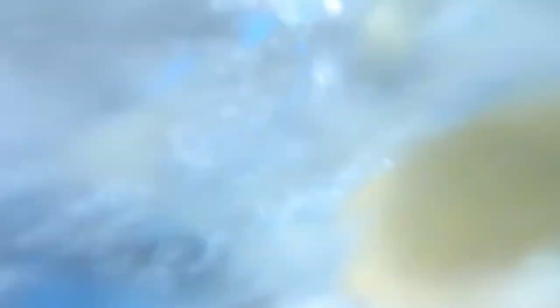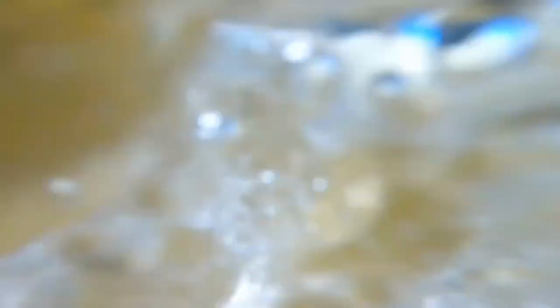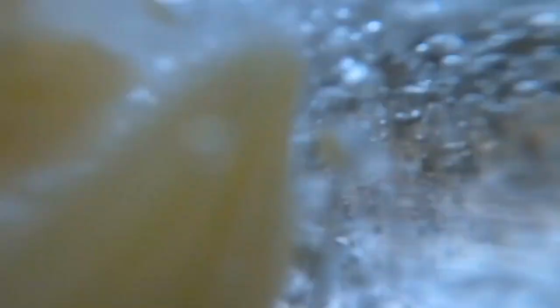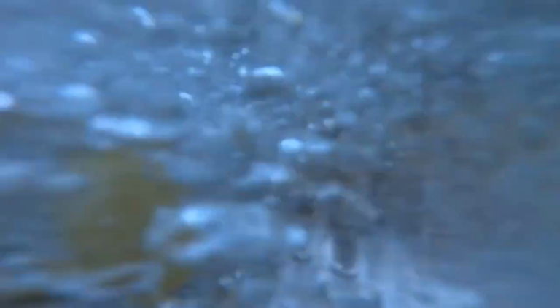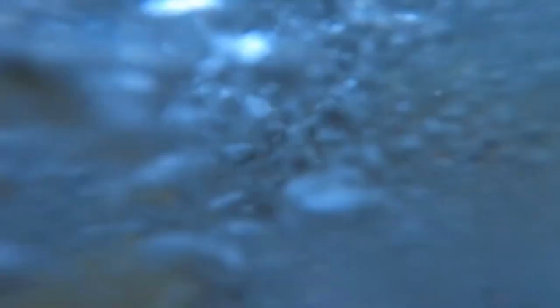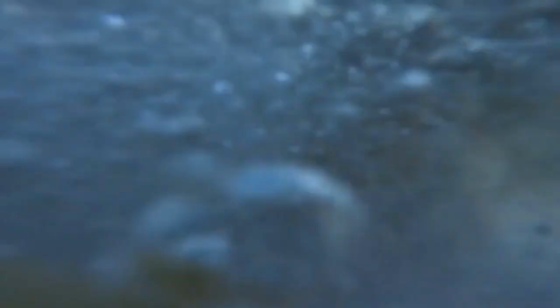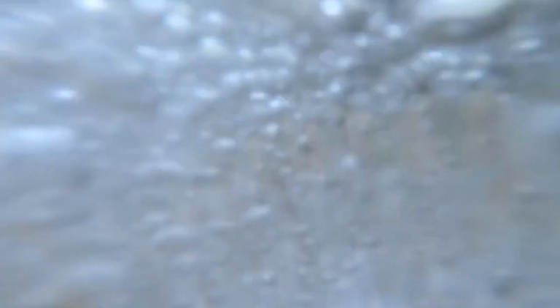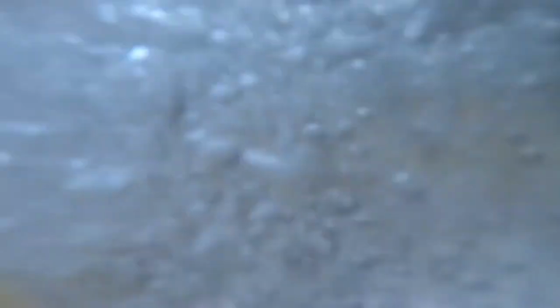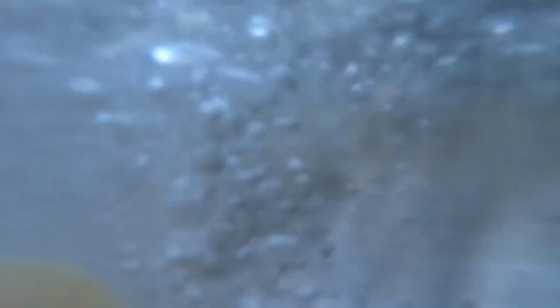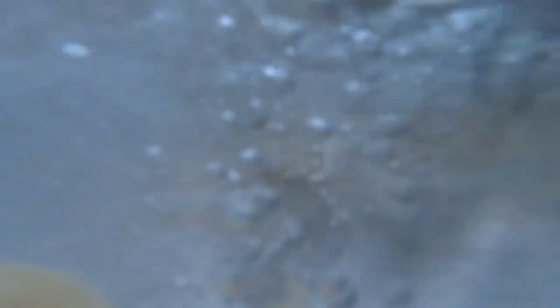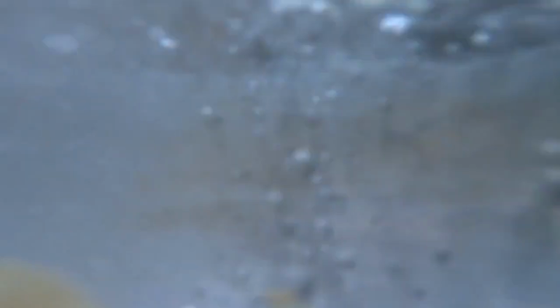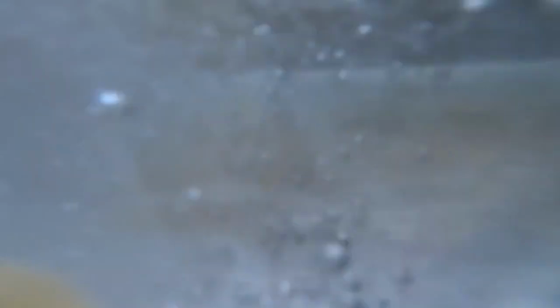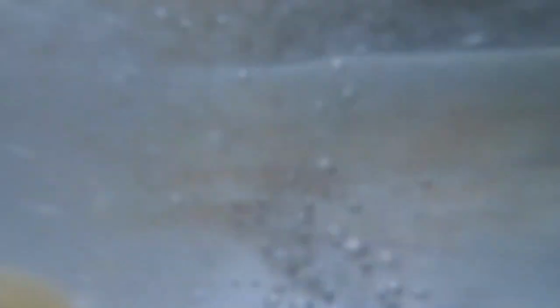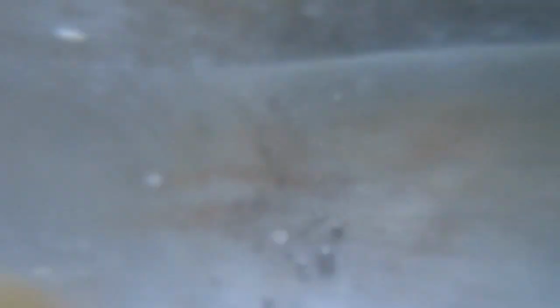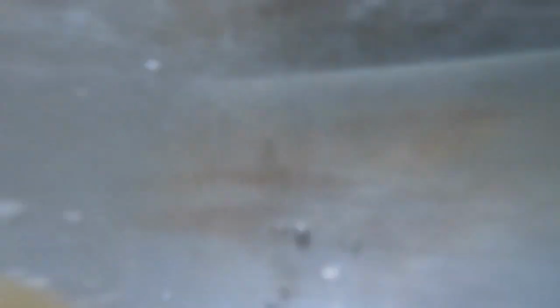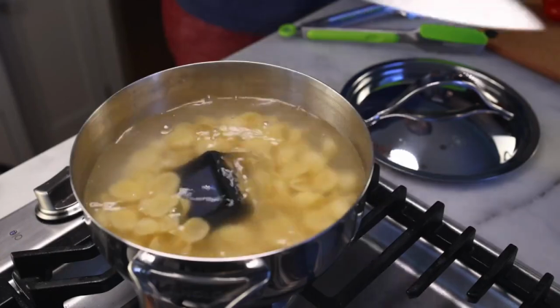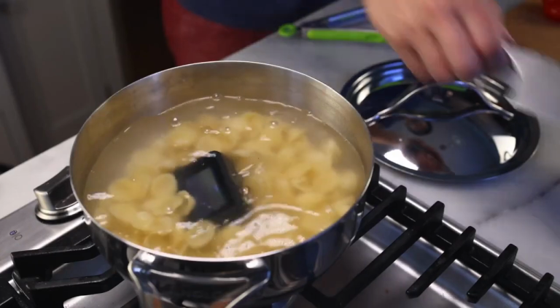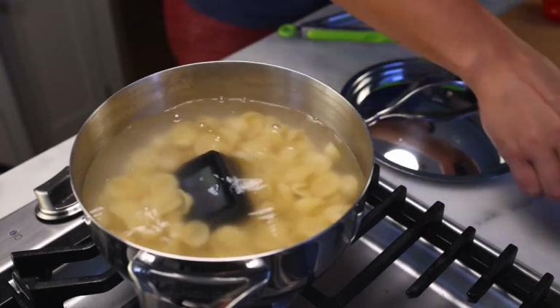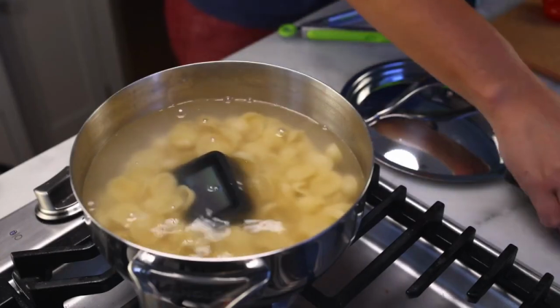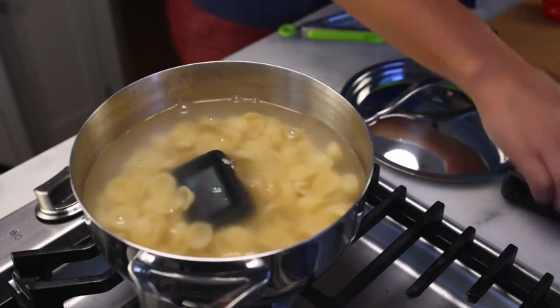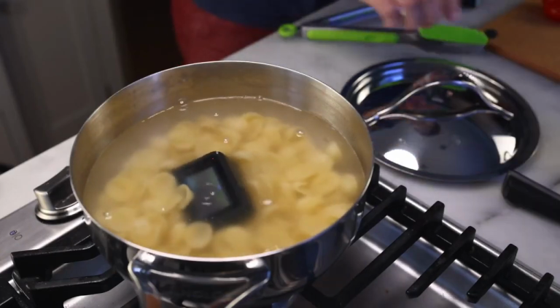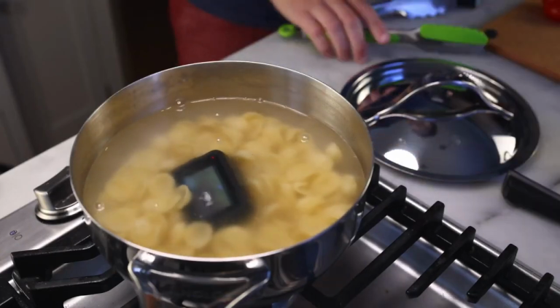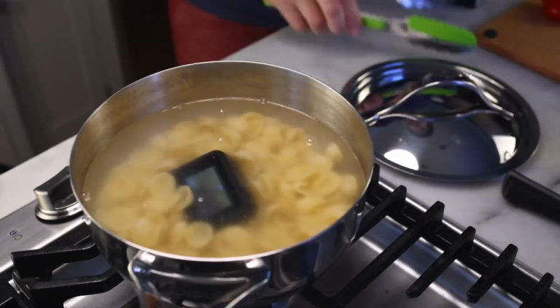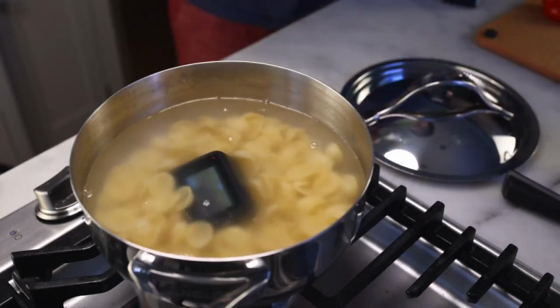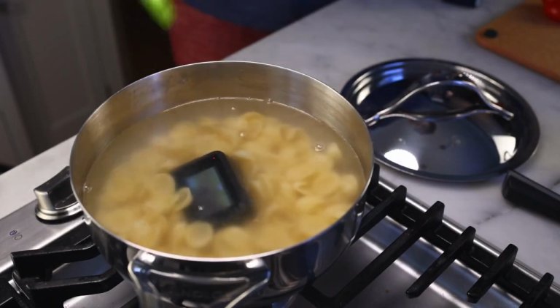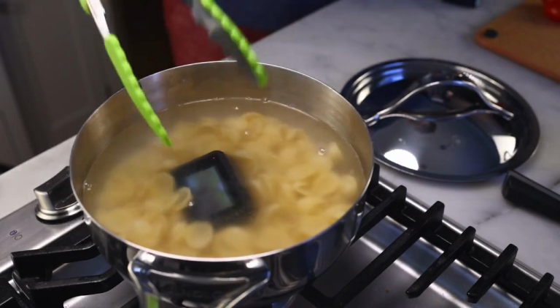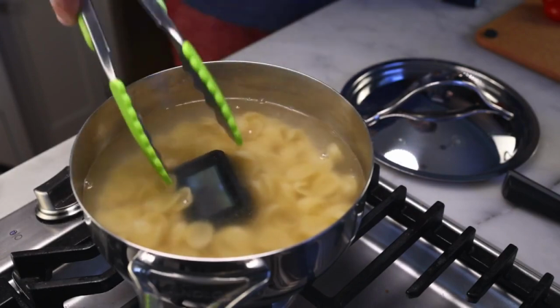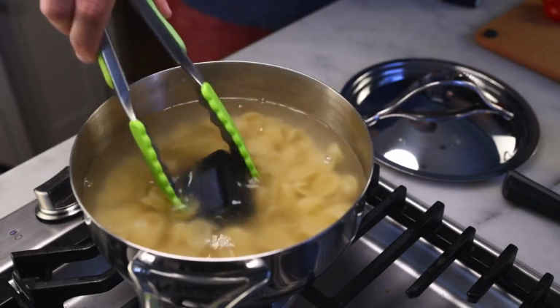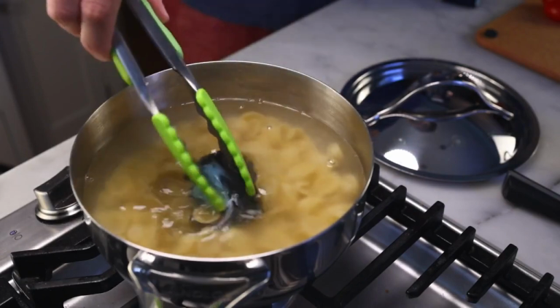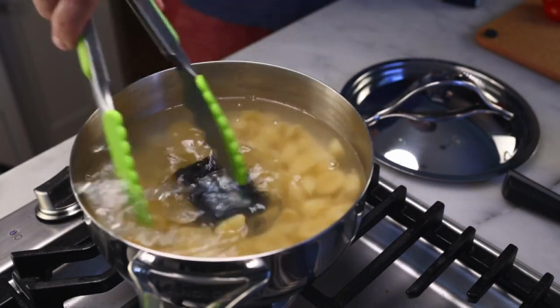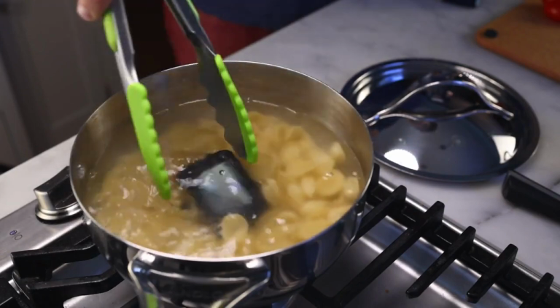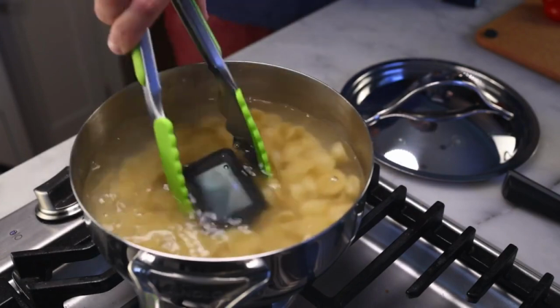Oops, there was a camera in that box of orecchietti. Half a box, half a pound, 225 grams in salted water.